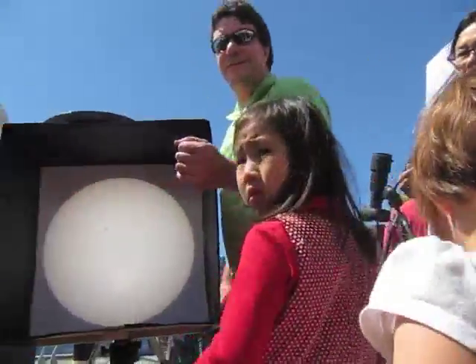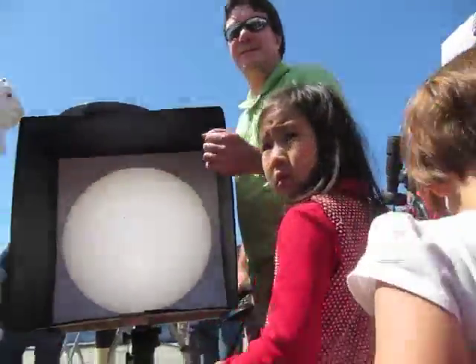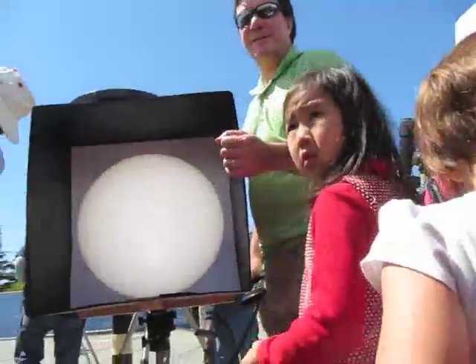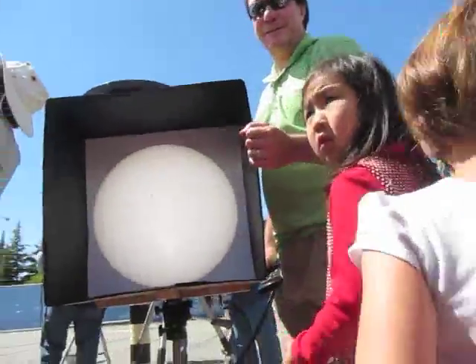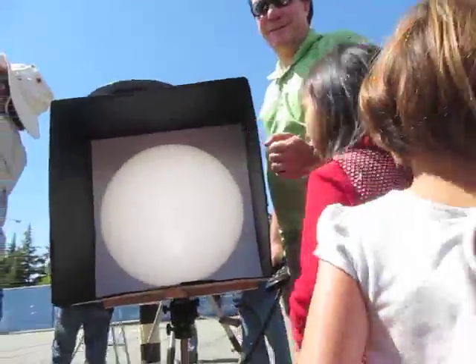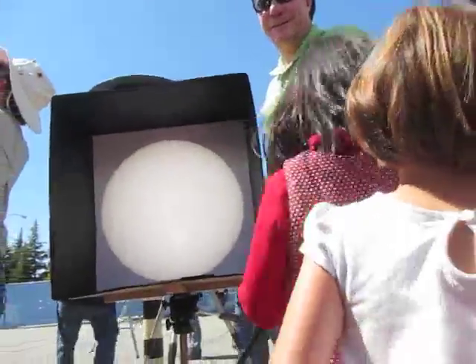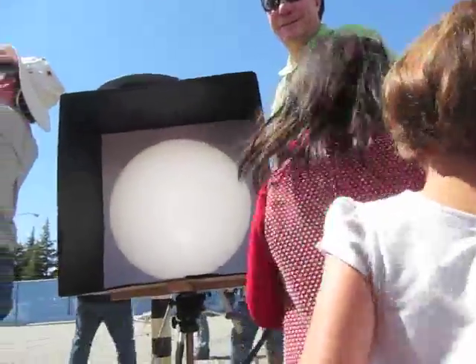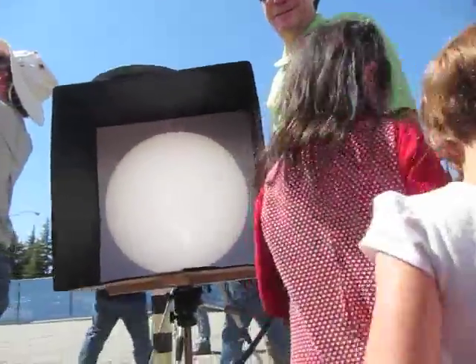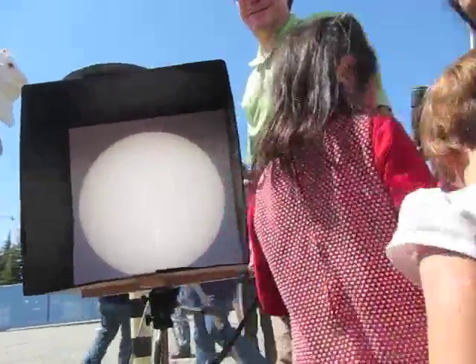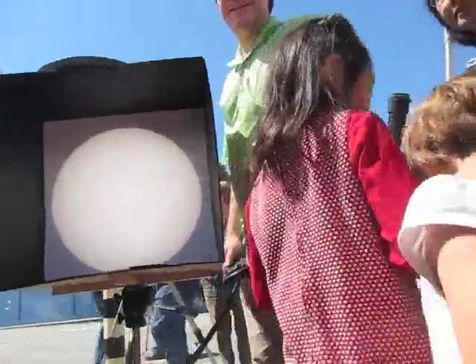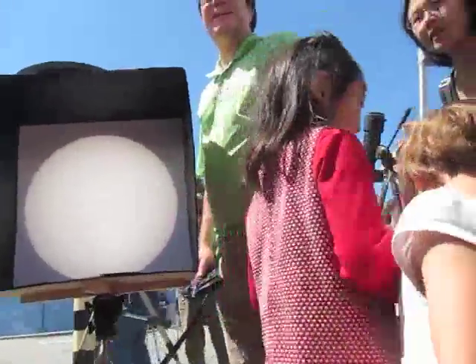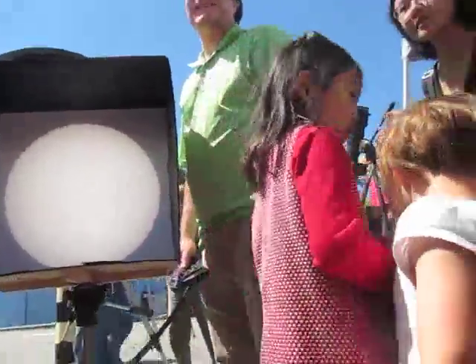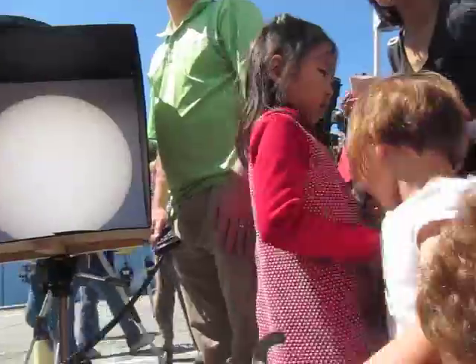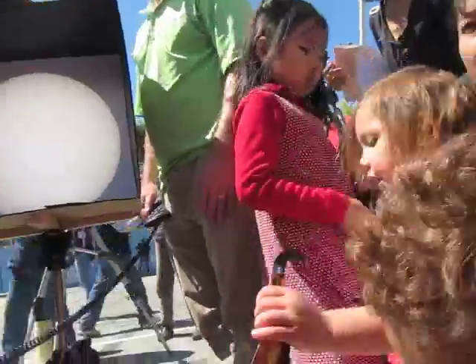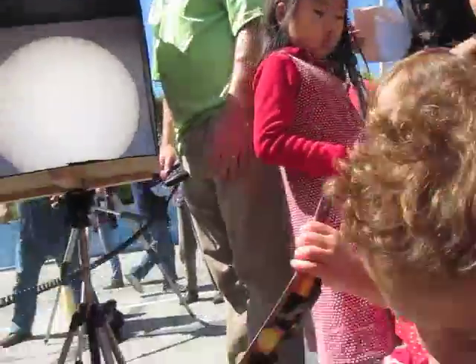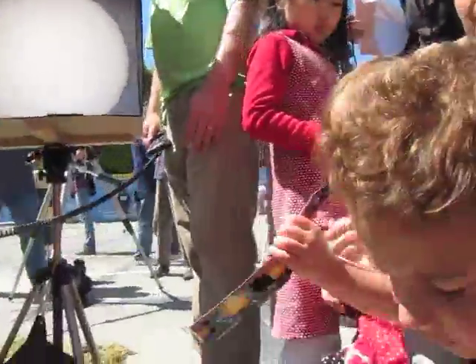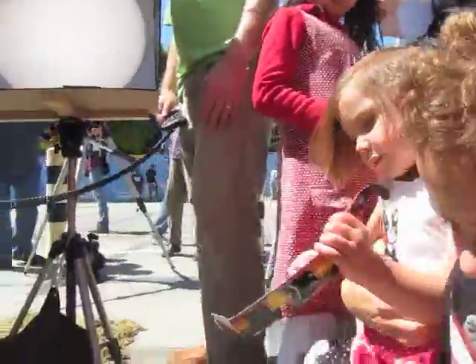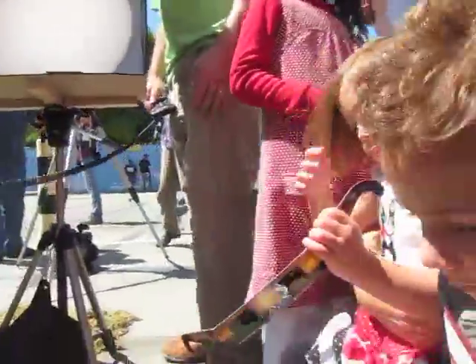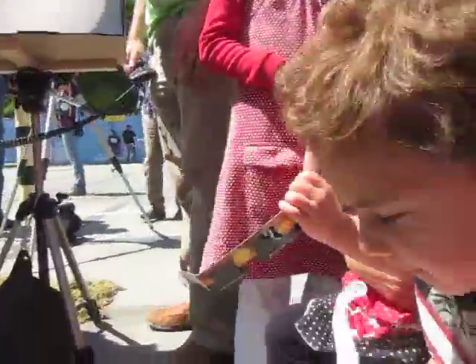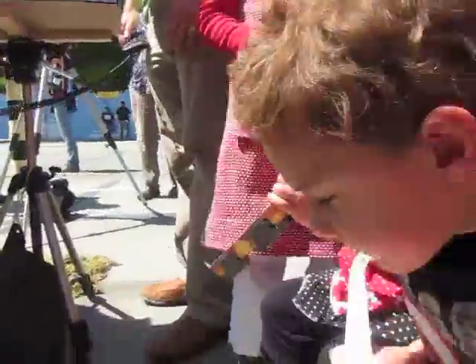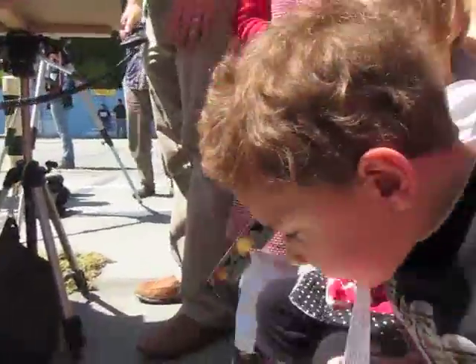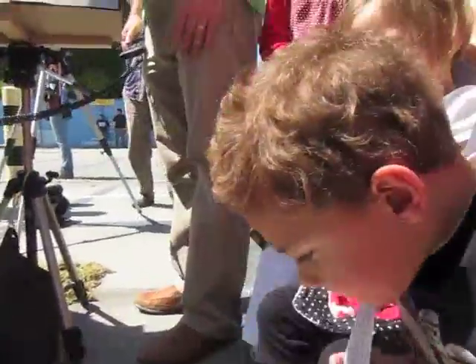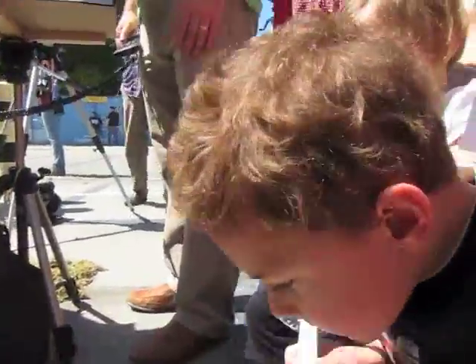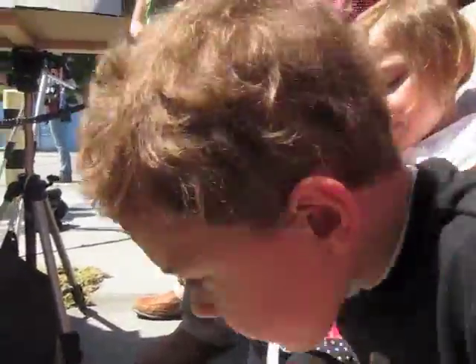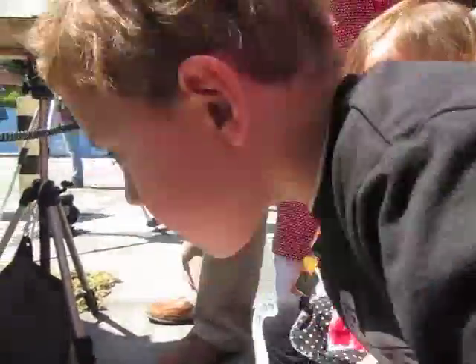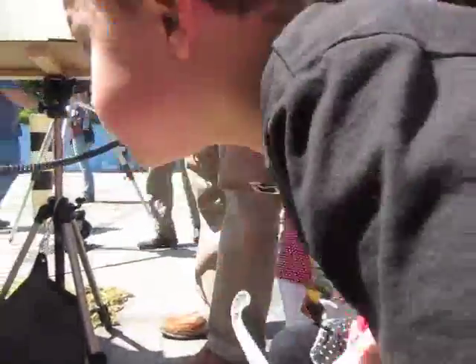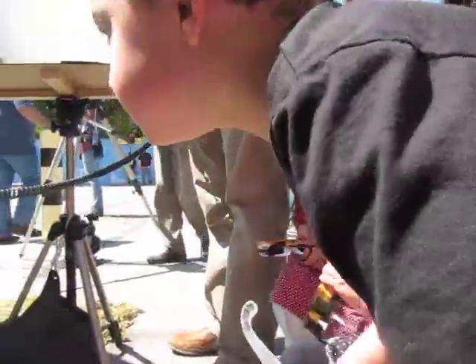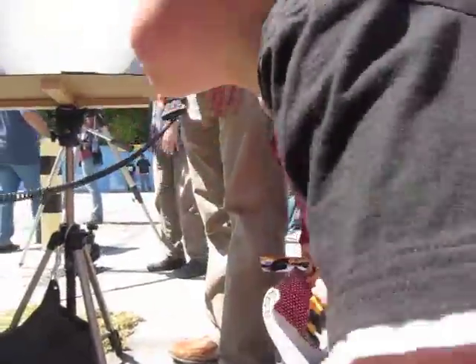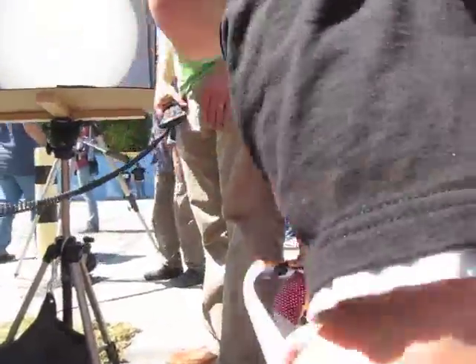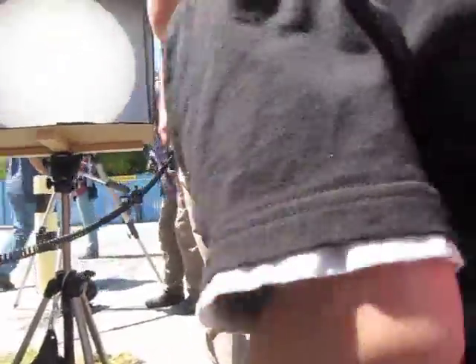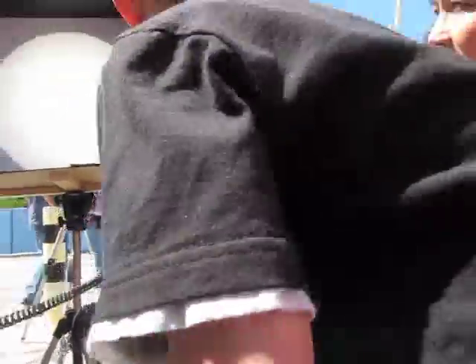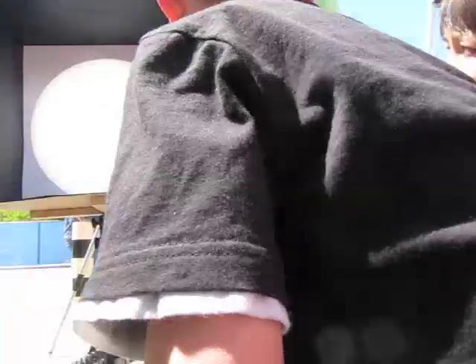First contact has been made, but it's very hard to see. Did you see it? Okay, look at more.